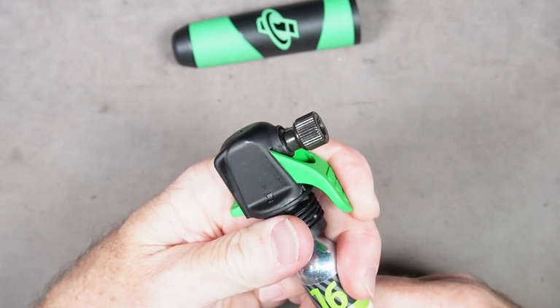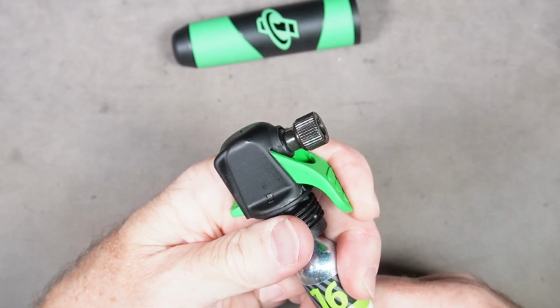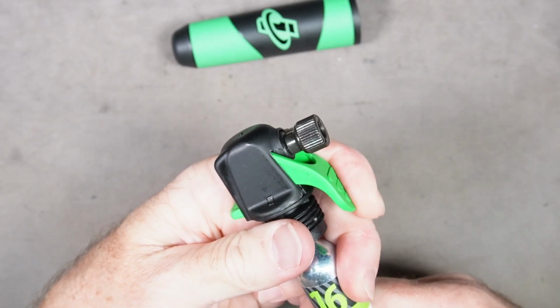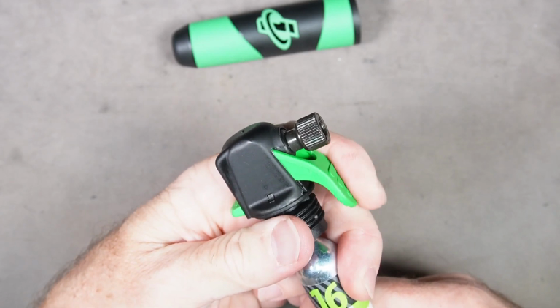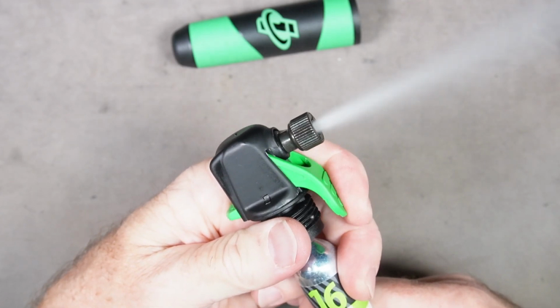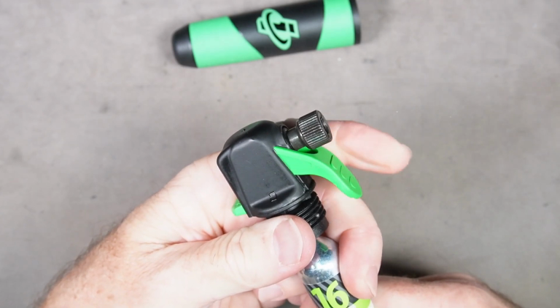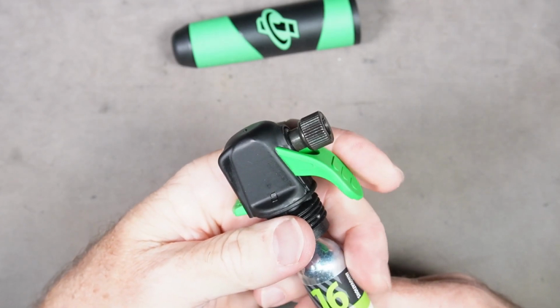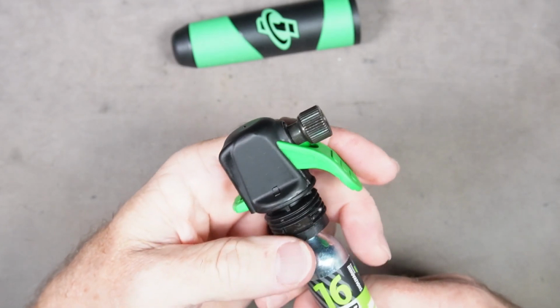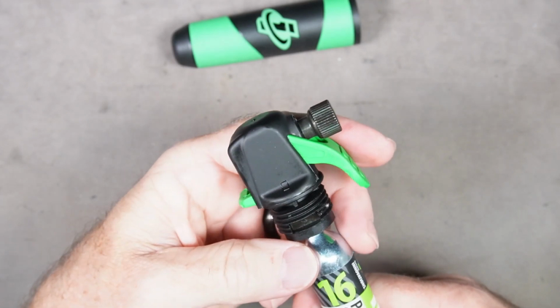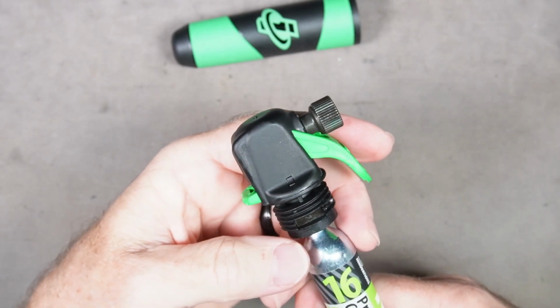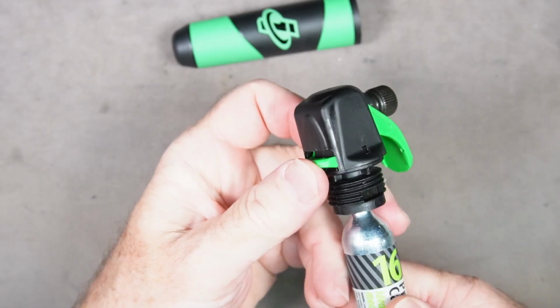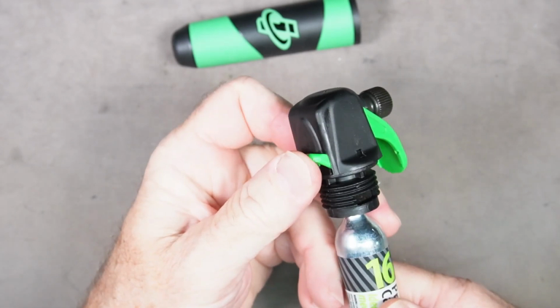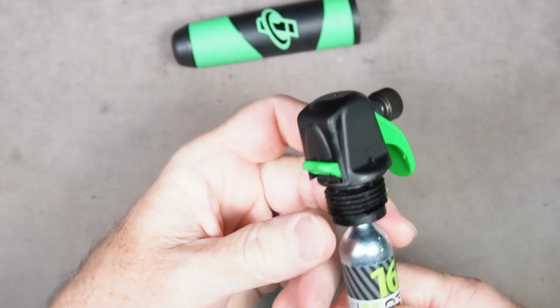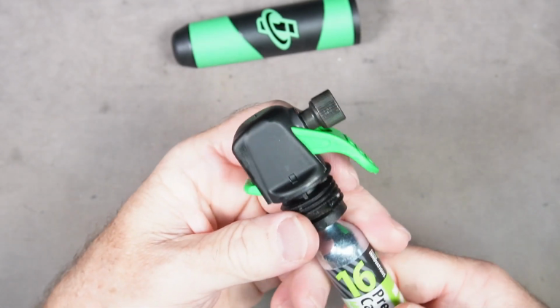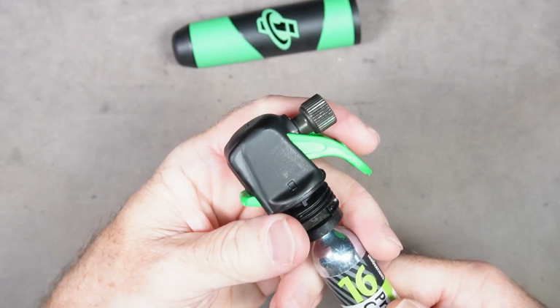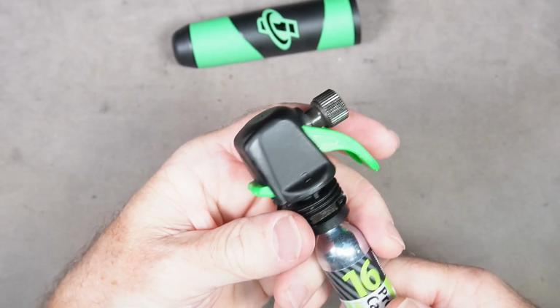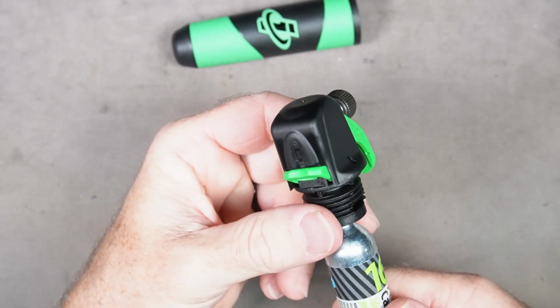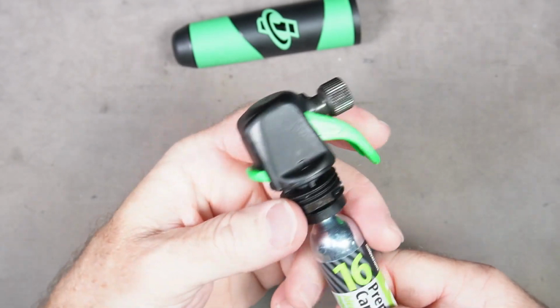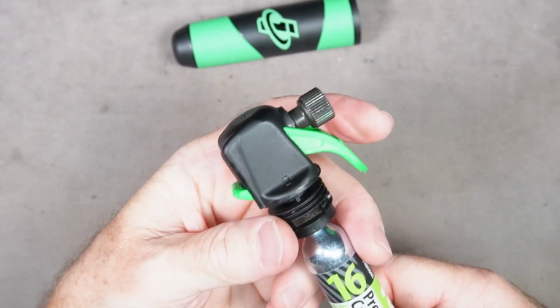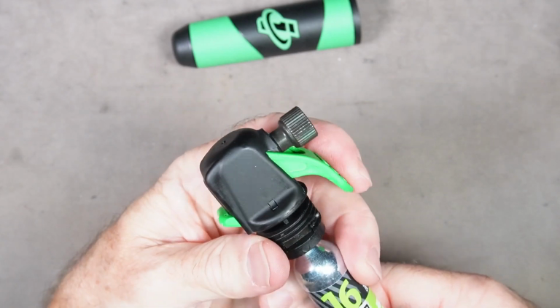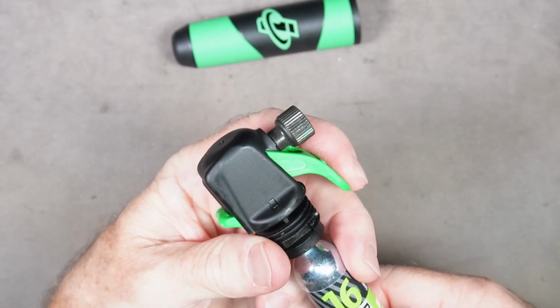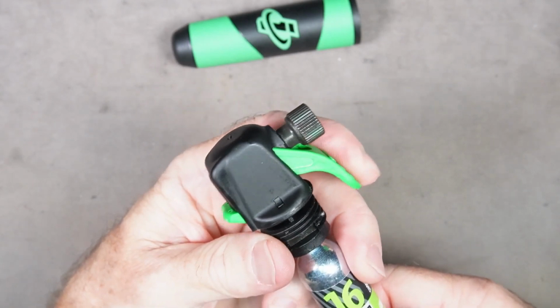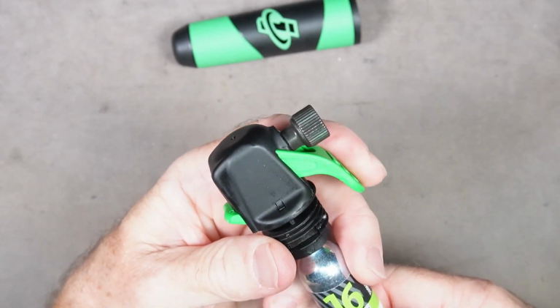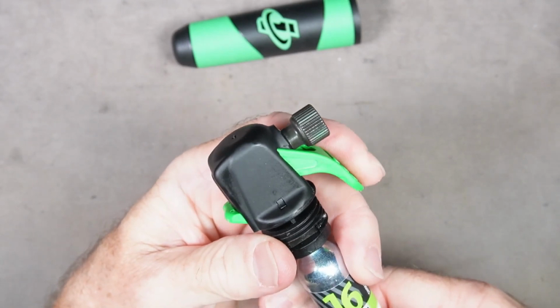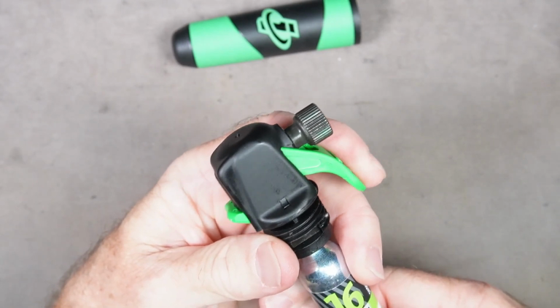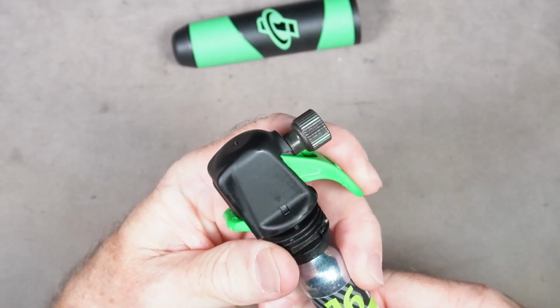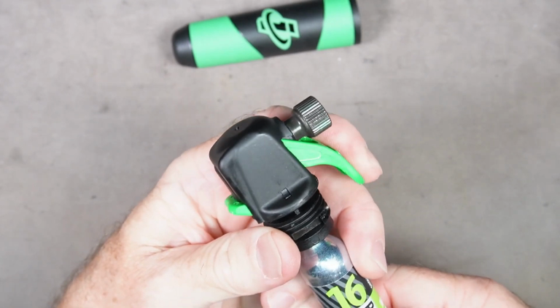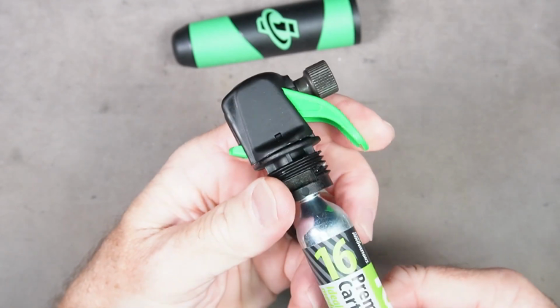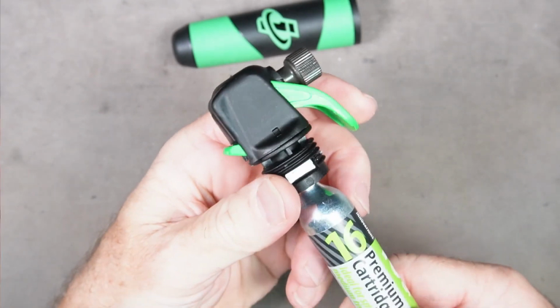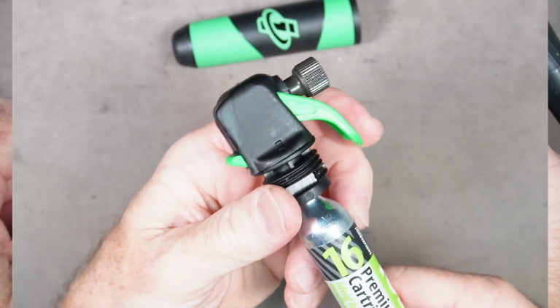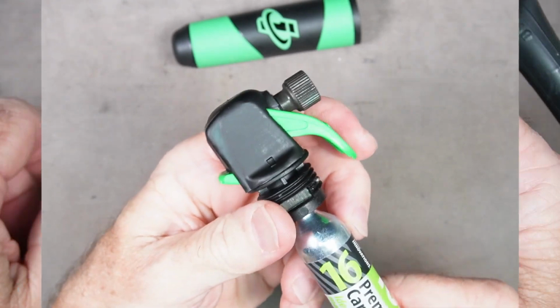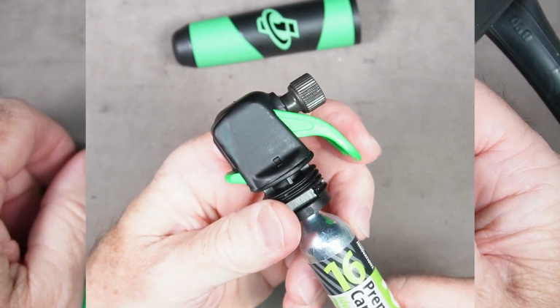You can fill it slow or you can fill it fast. And if you put this lock on, you can't accidentally release CO2 before you're ready to do so.